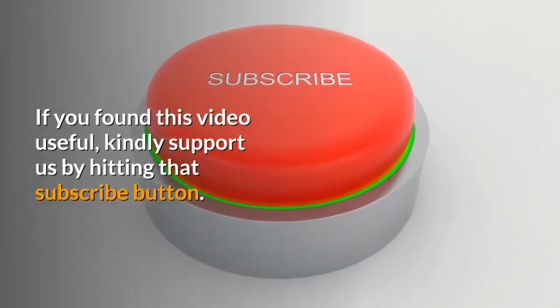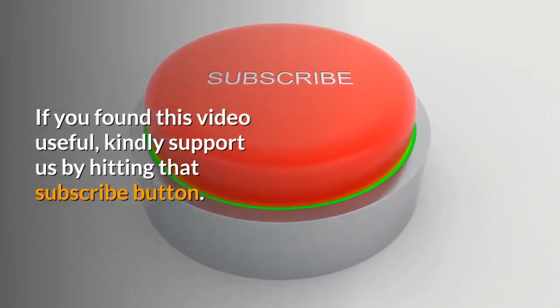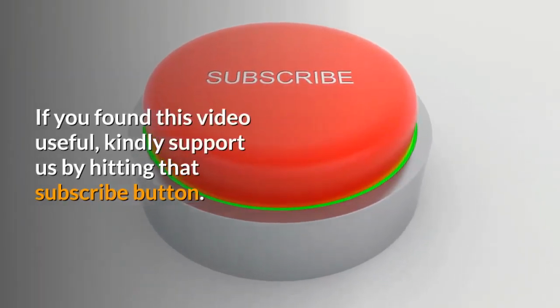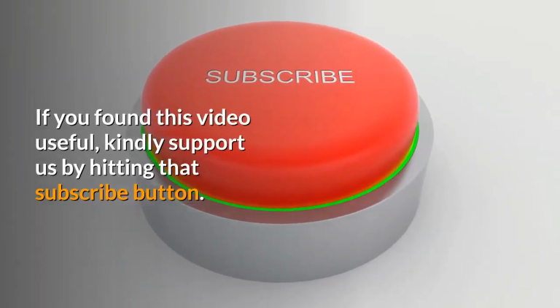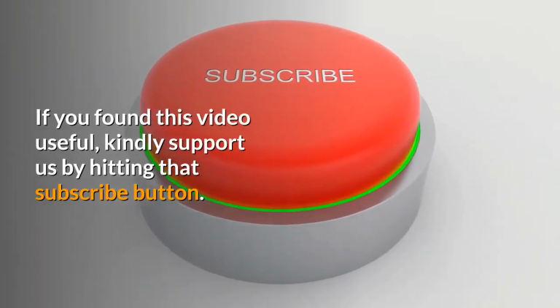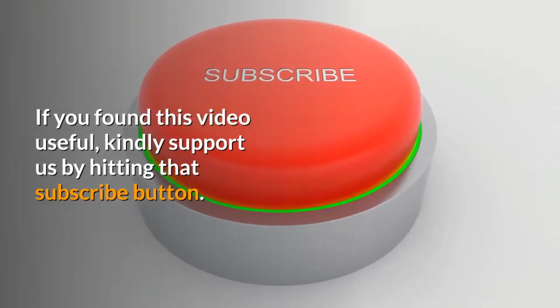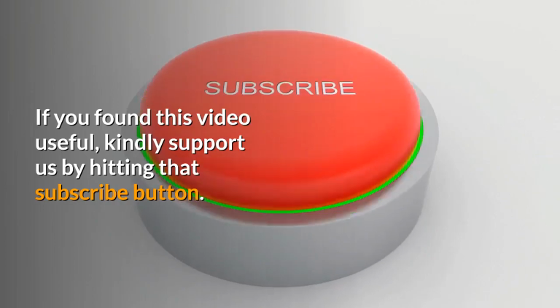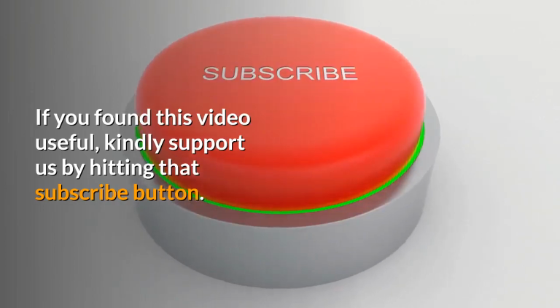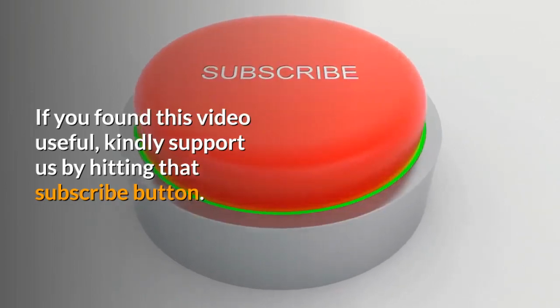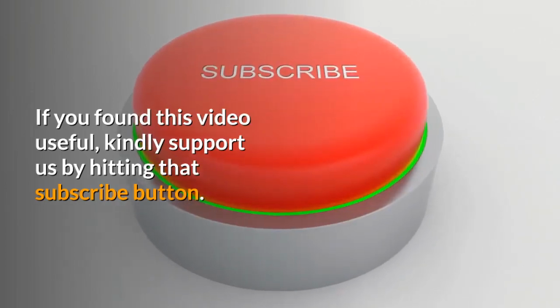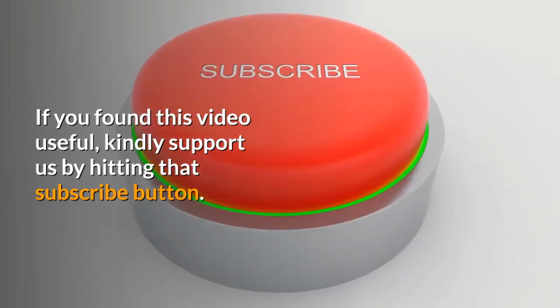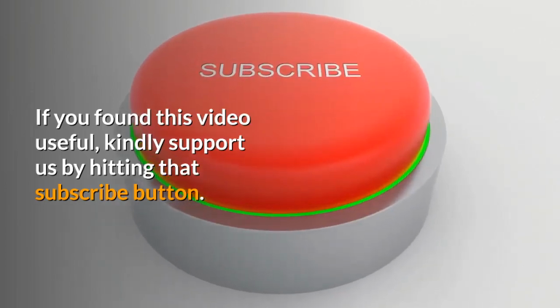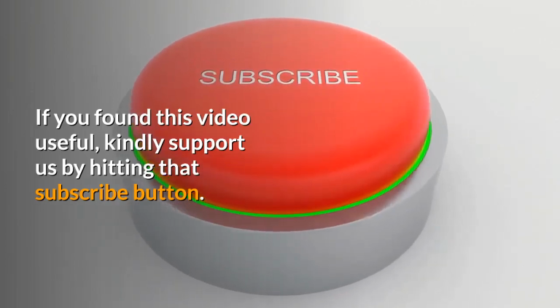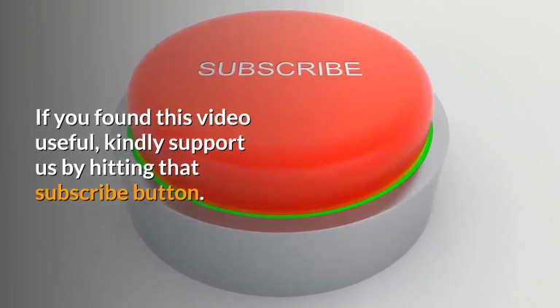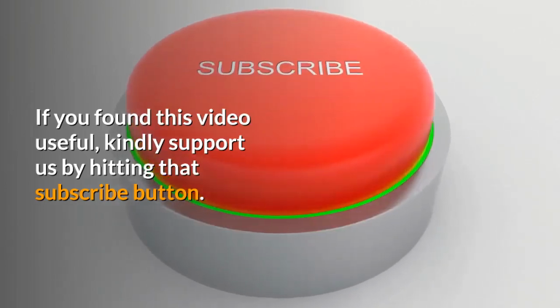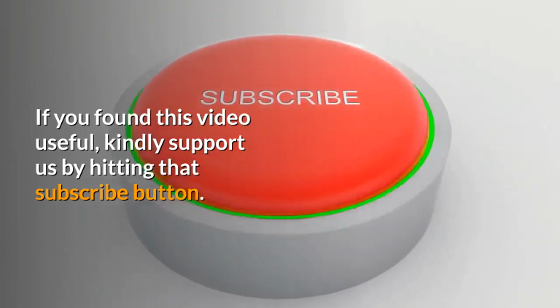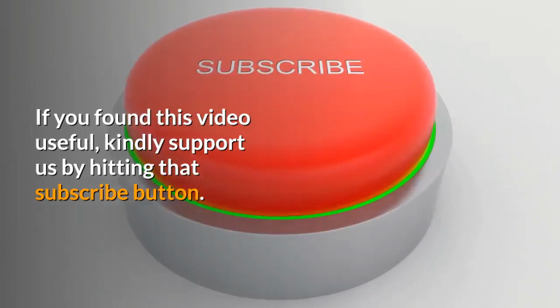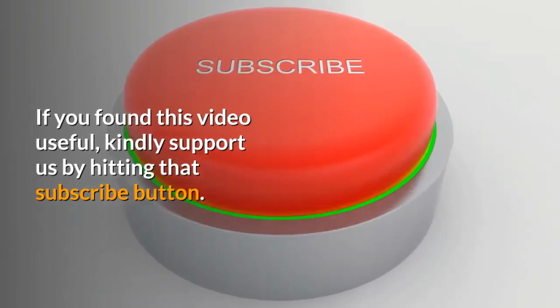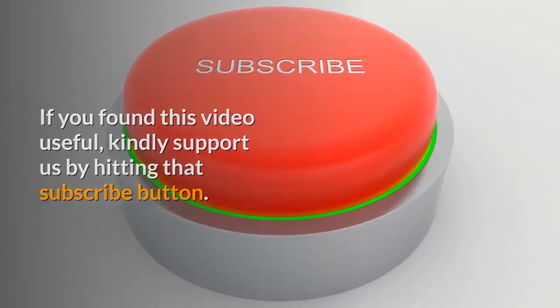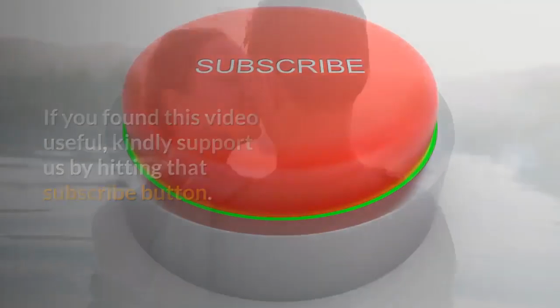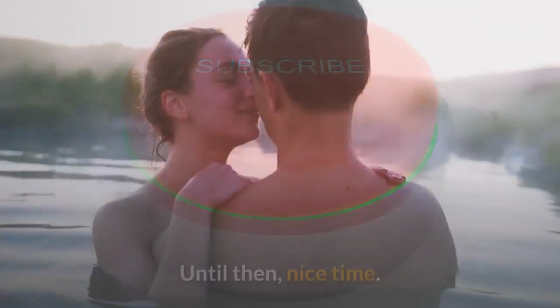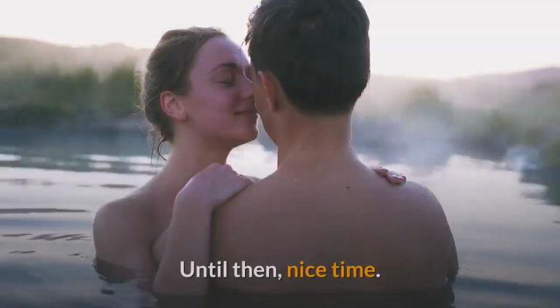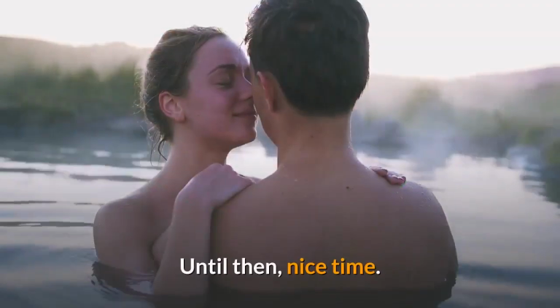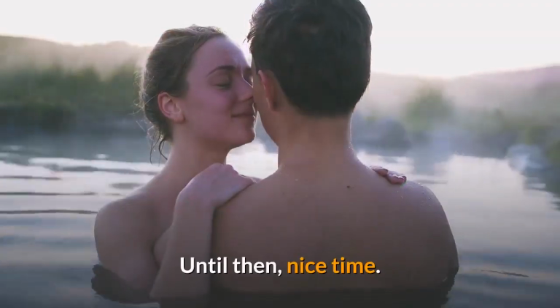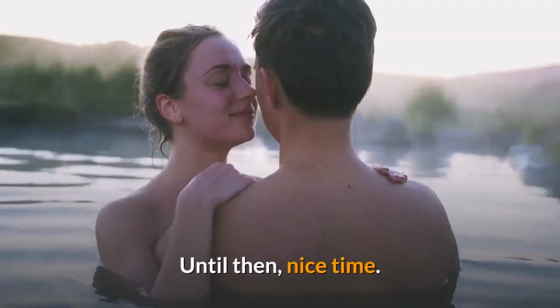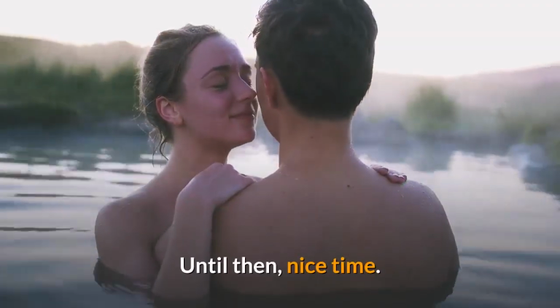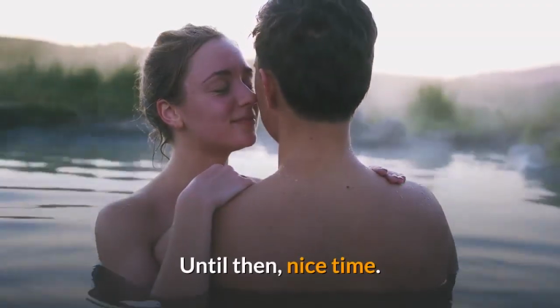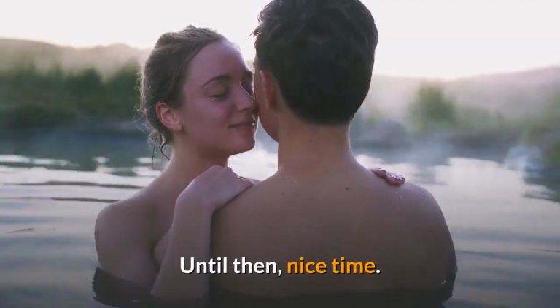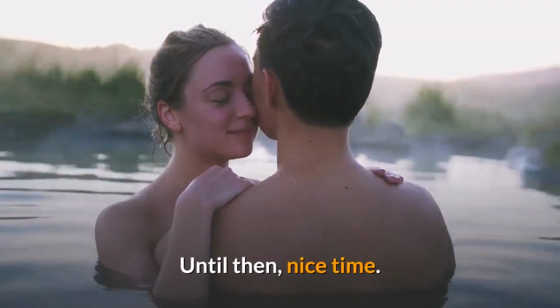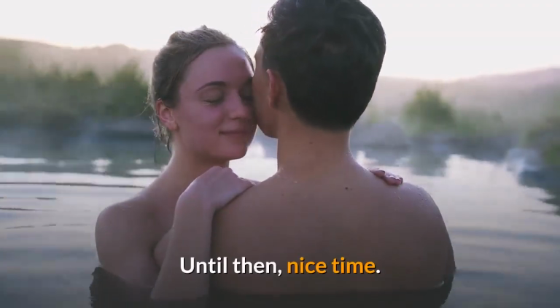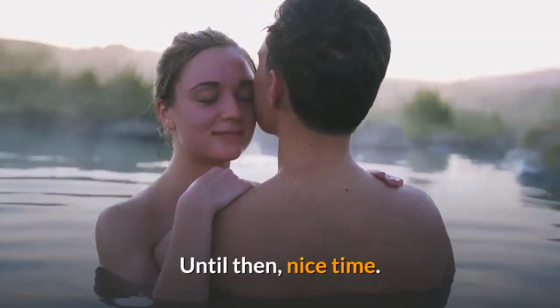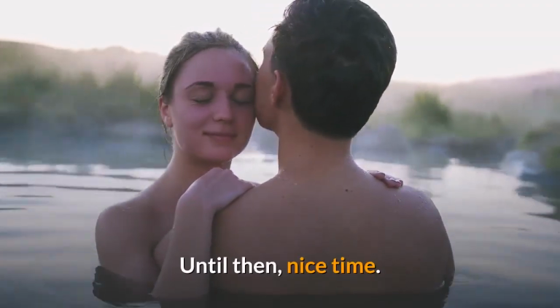If you found this video useful, kindly support us by hitting that subscribe button. Until then, nice time.